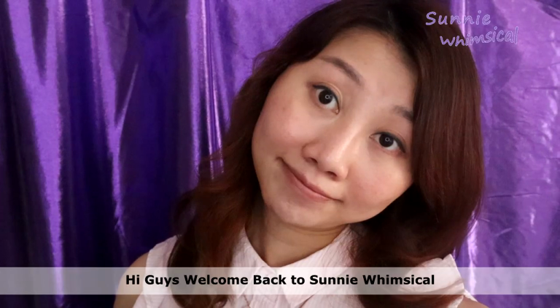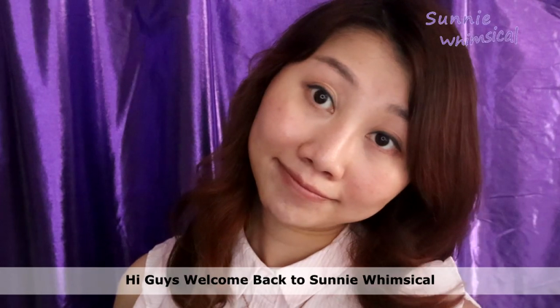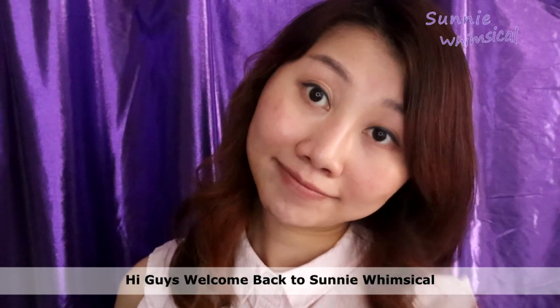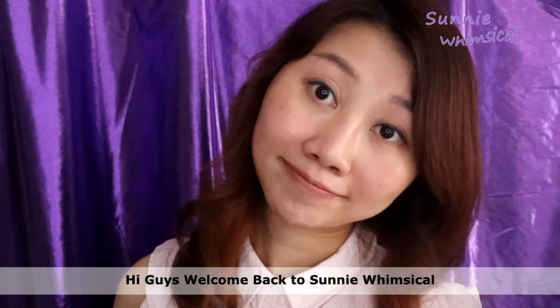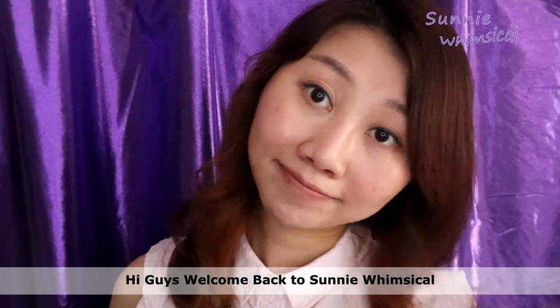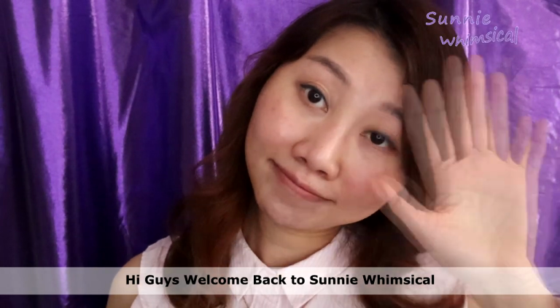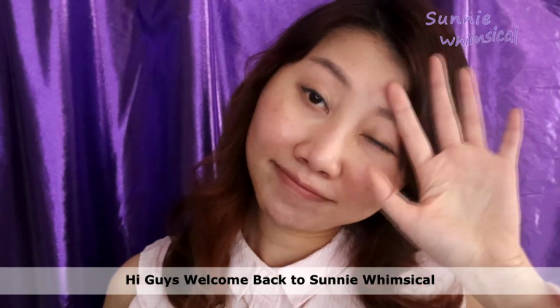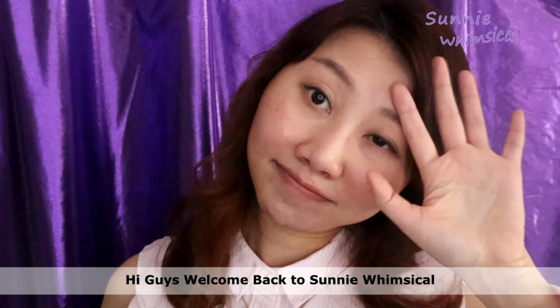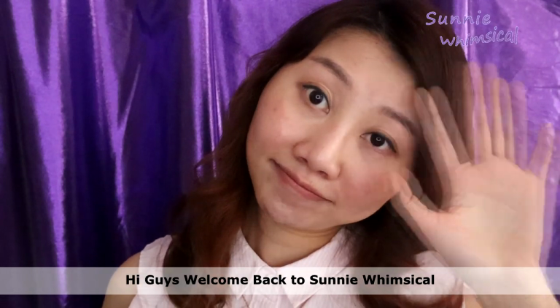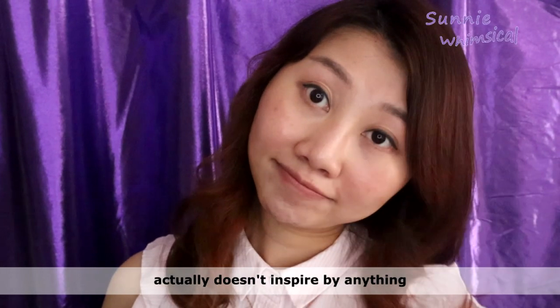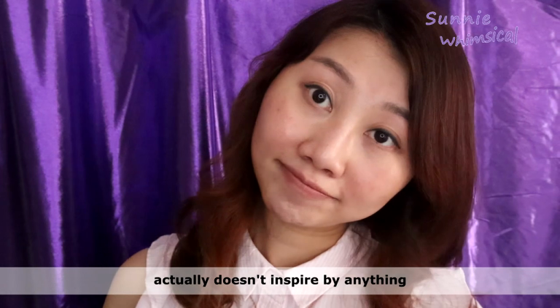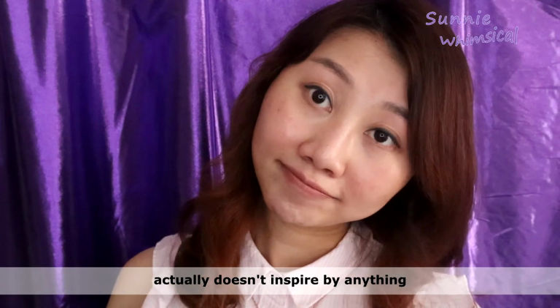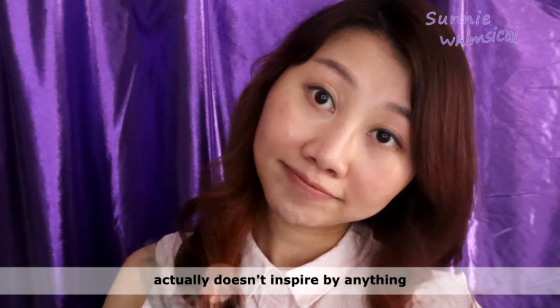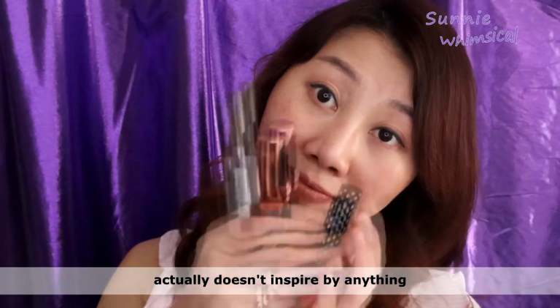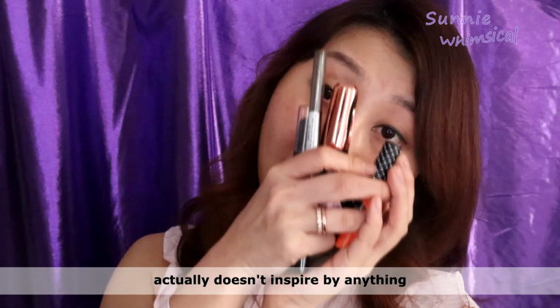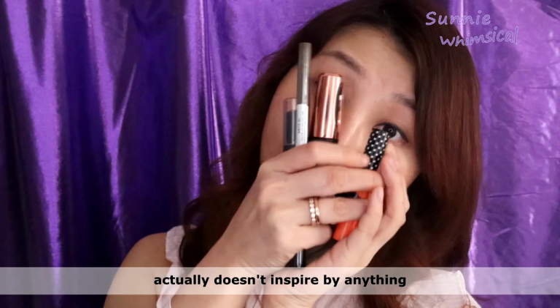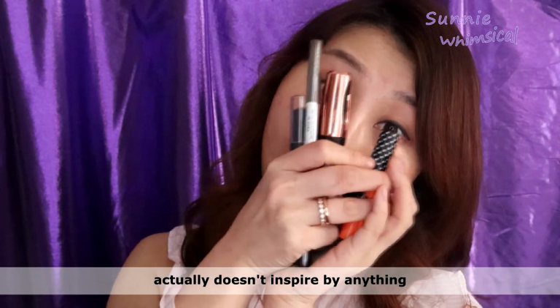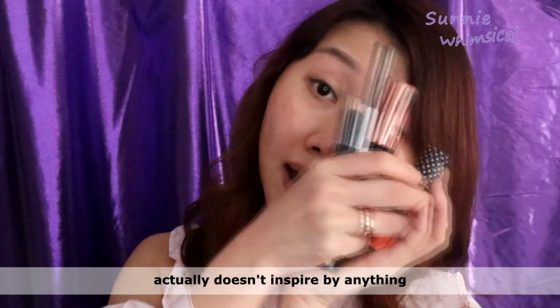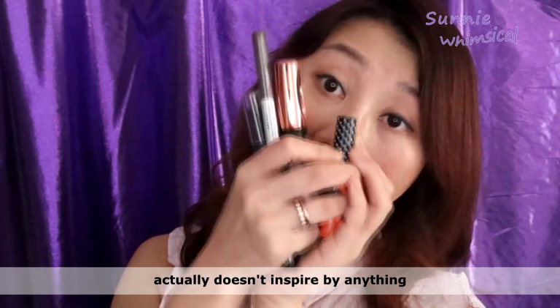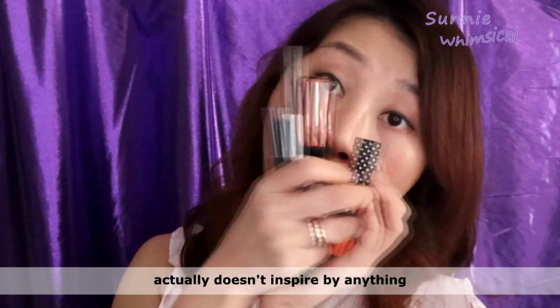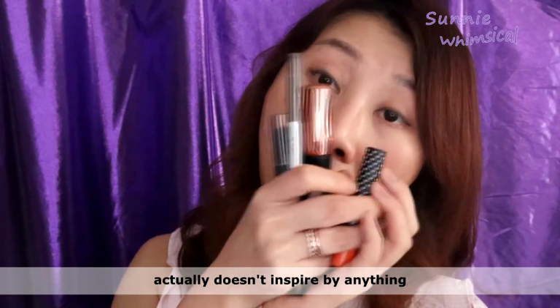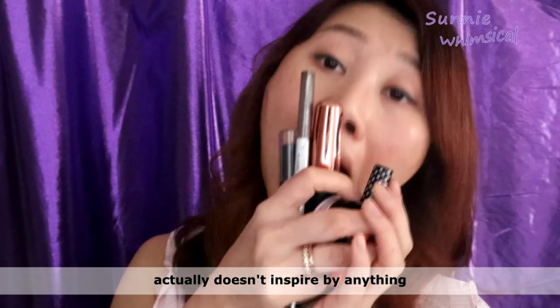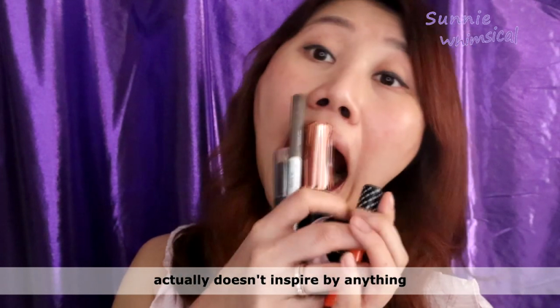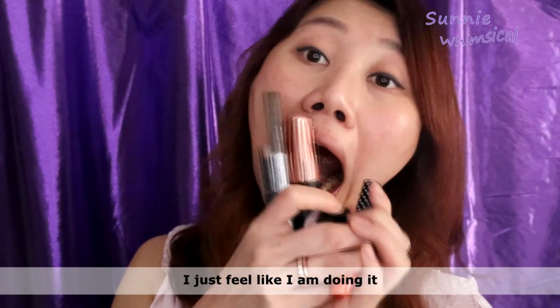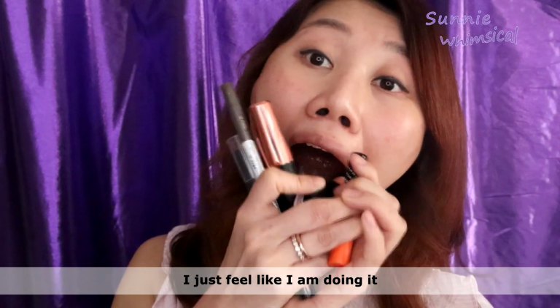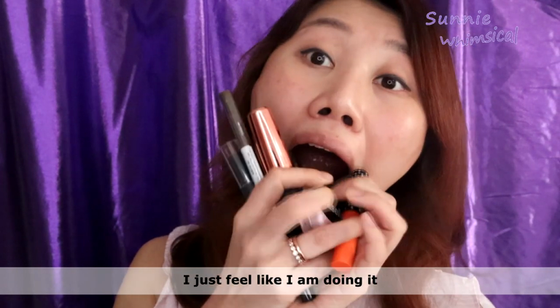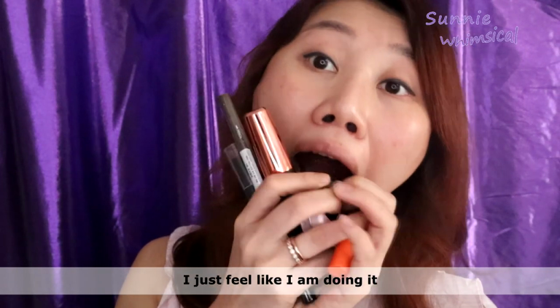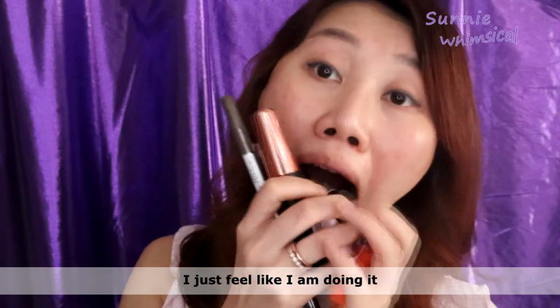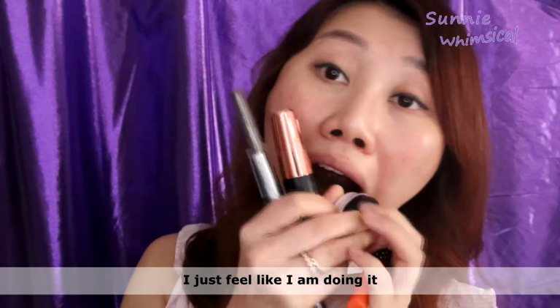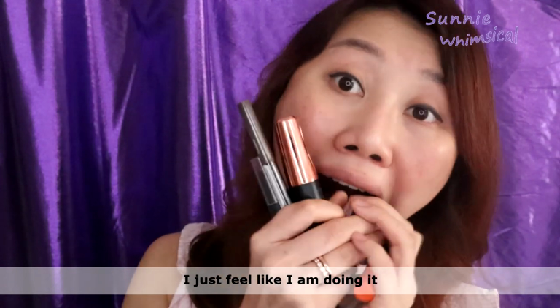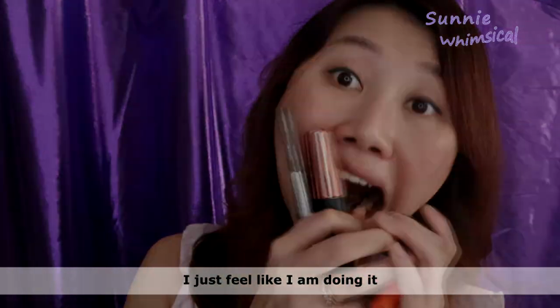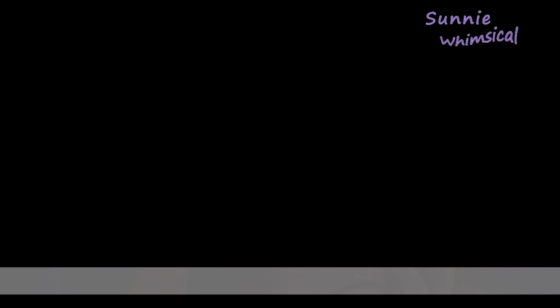Hi guys, welcome back to Sunny Whimsical. Today the makeup I'm going to show you doesn't actually inspire by anything — I just feel like doing it.